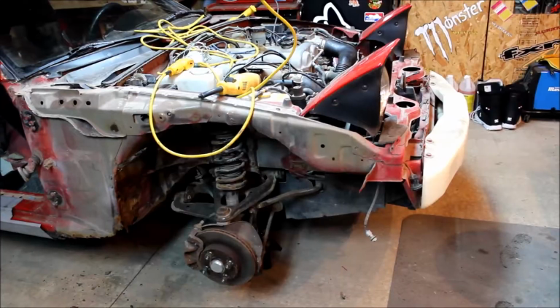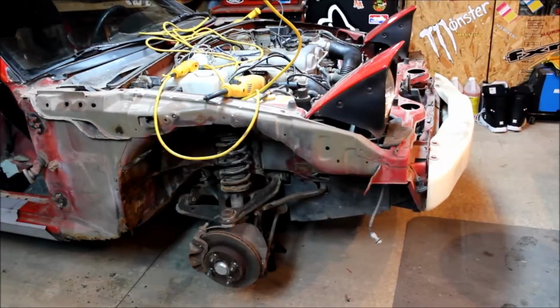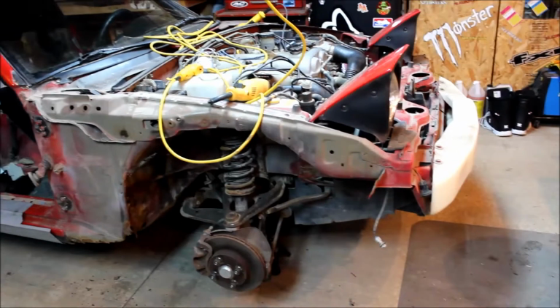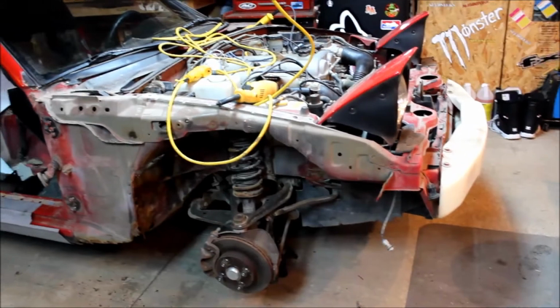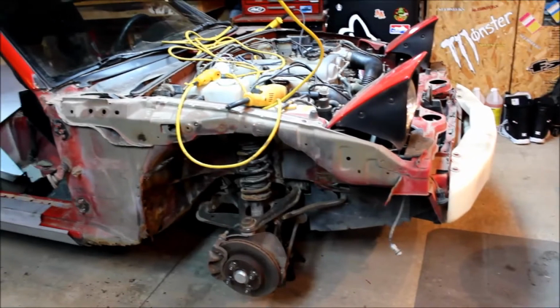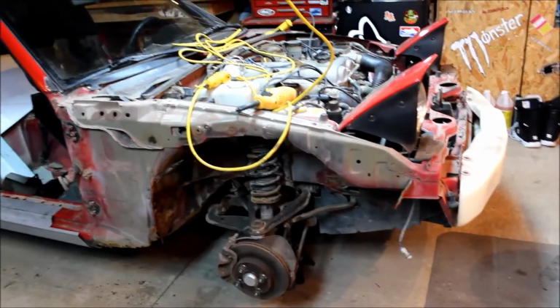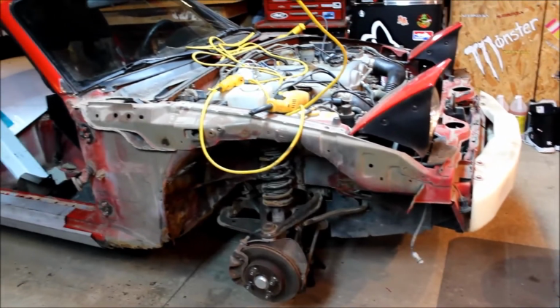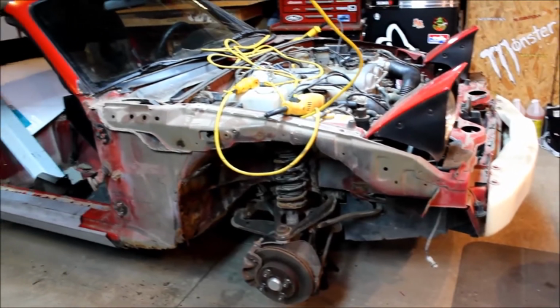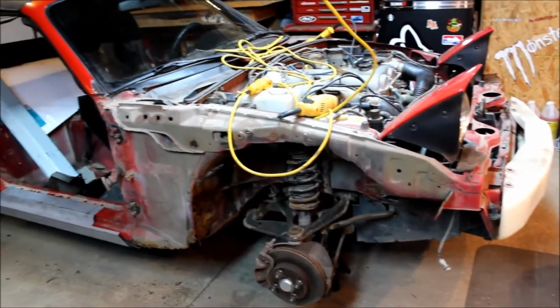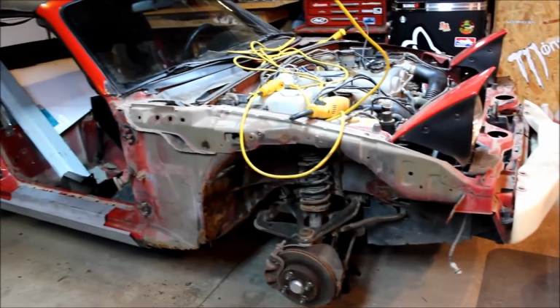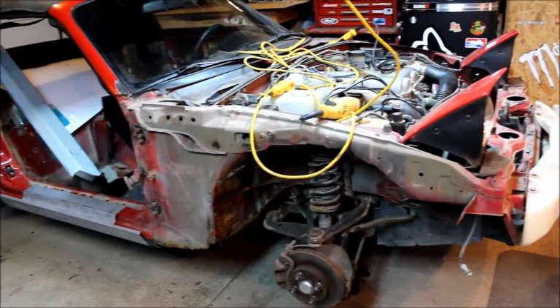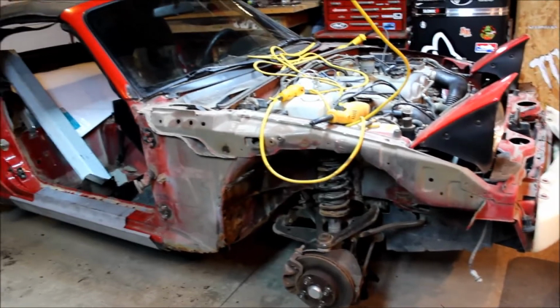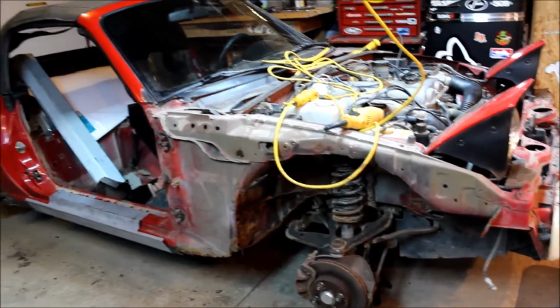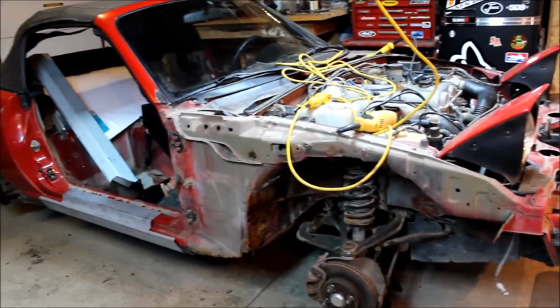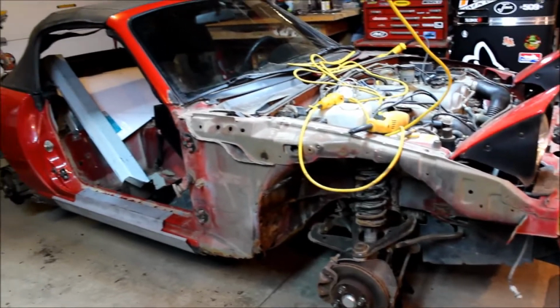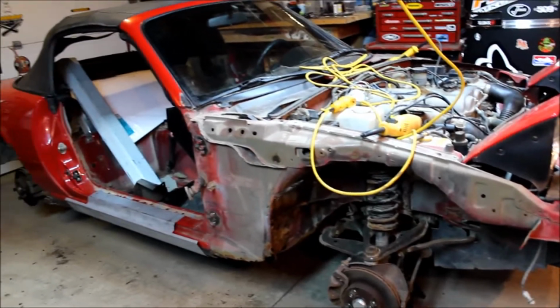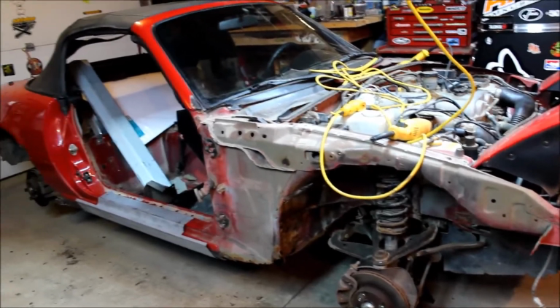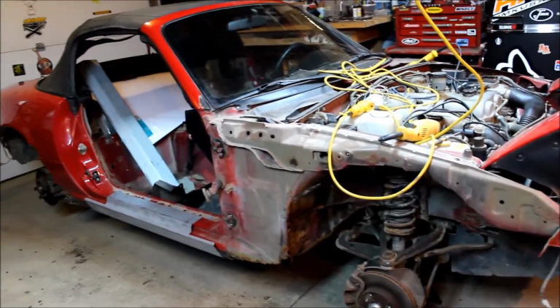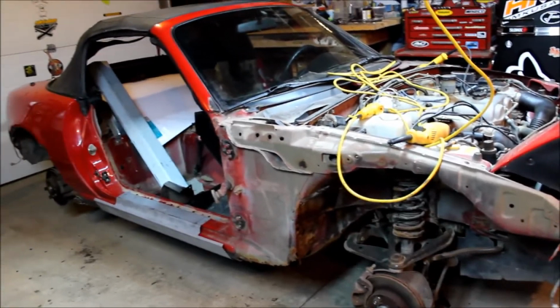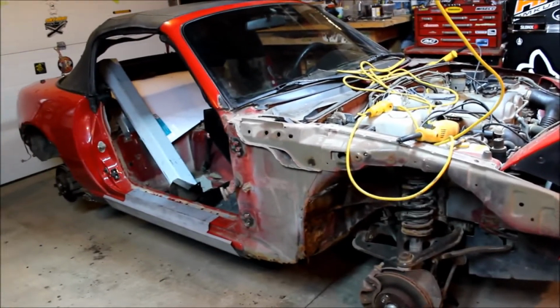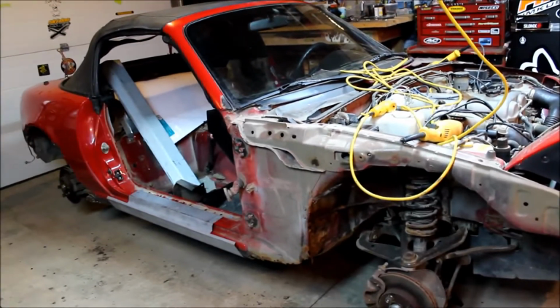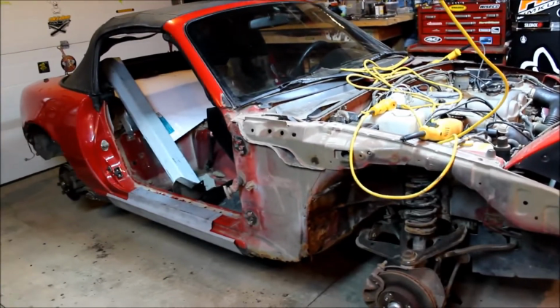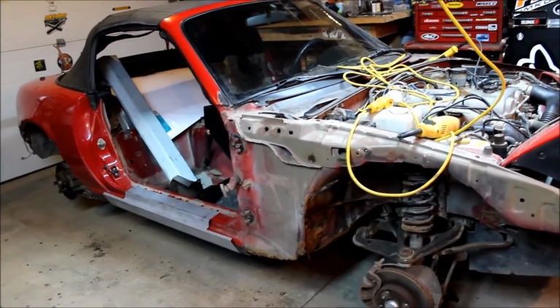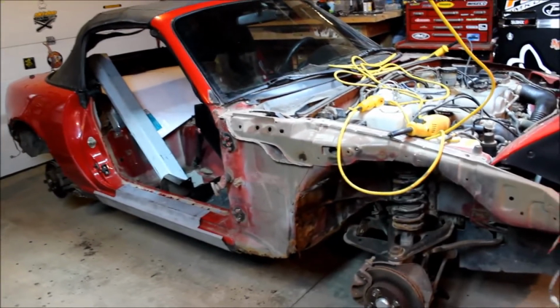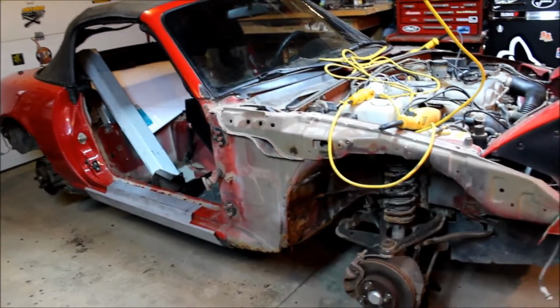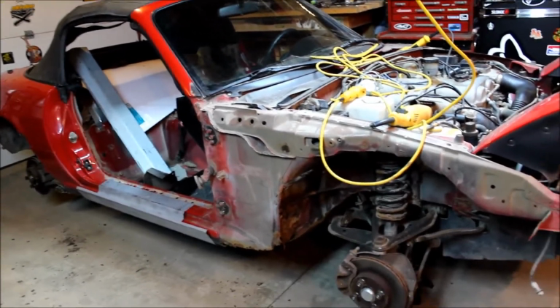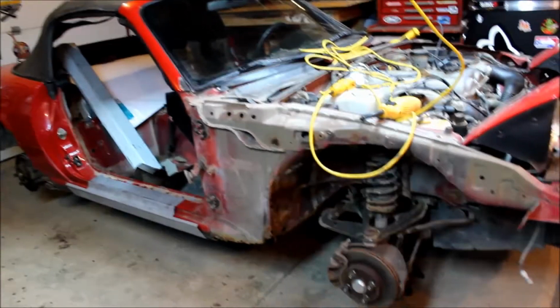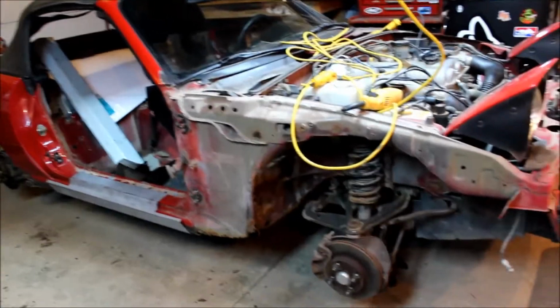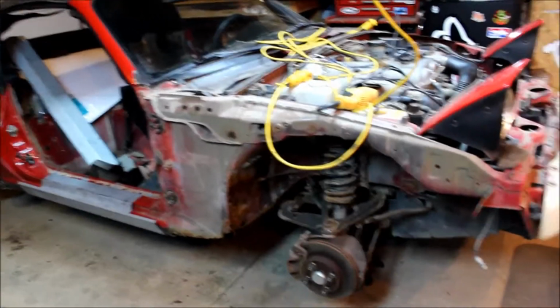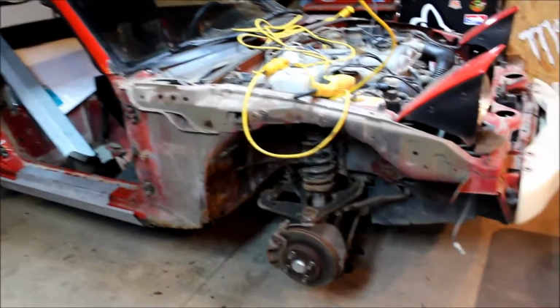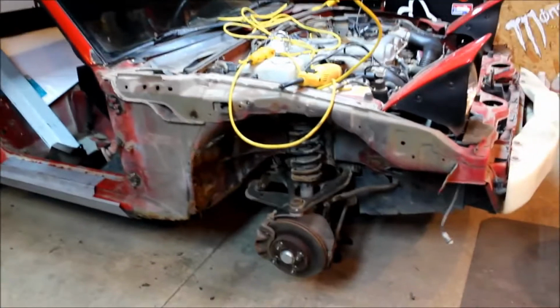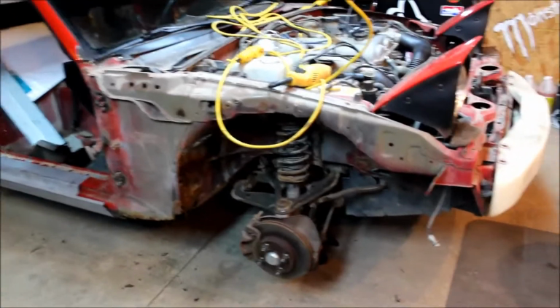The poor Miata will have to wait for another day, sitting here lonely in the garage.